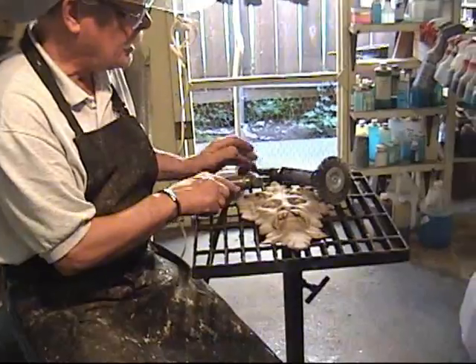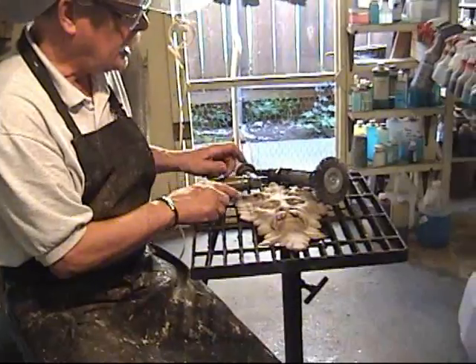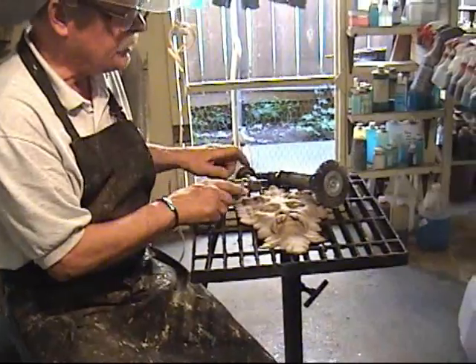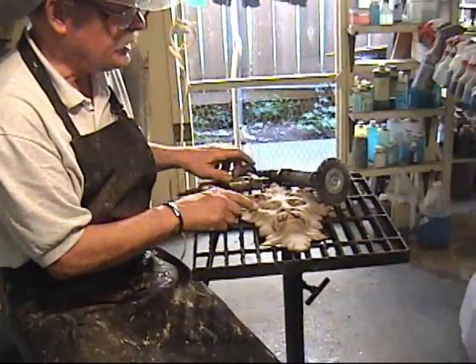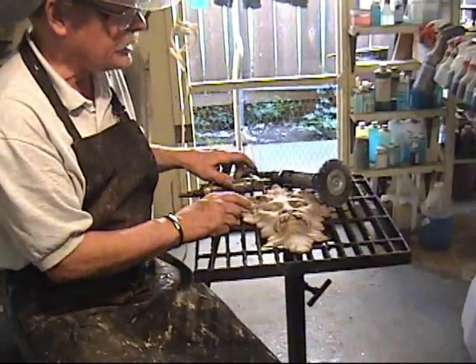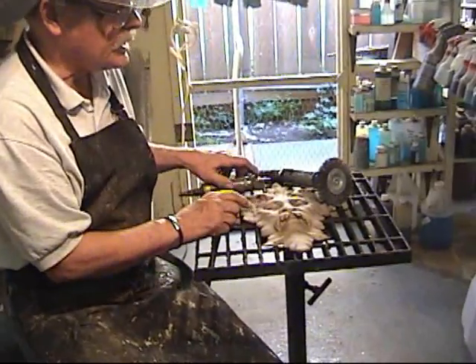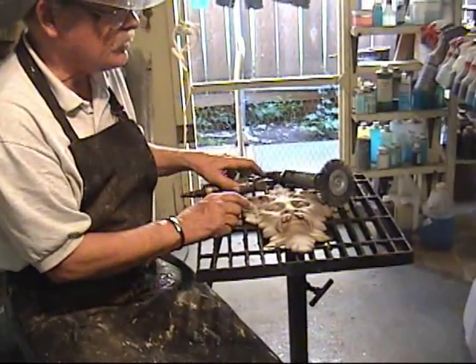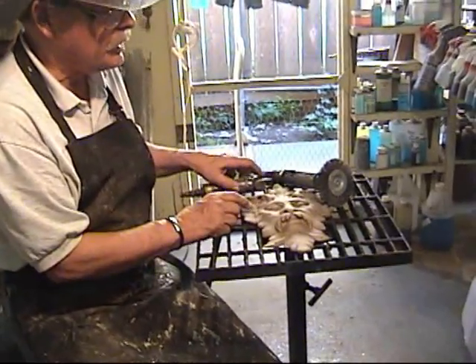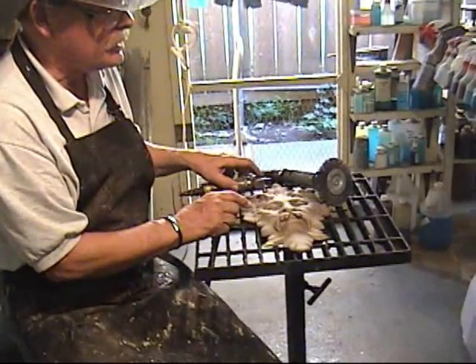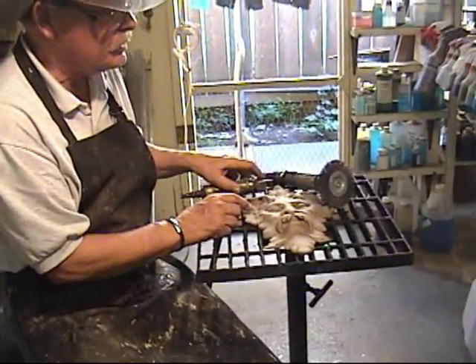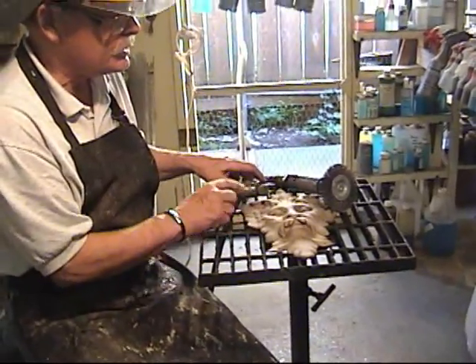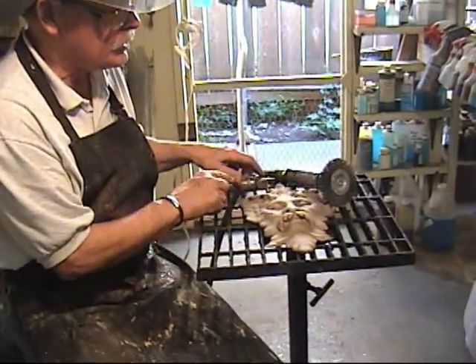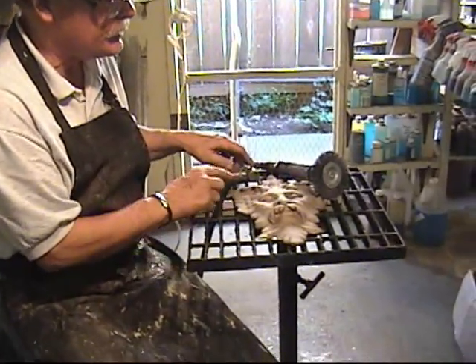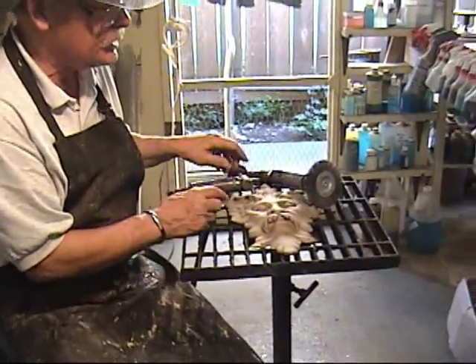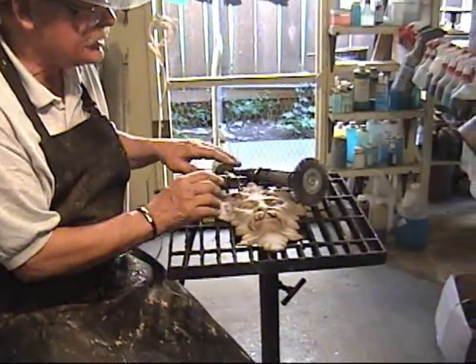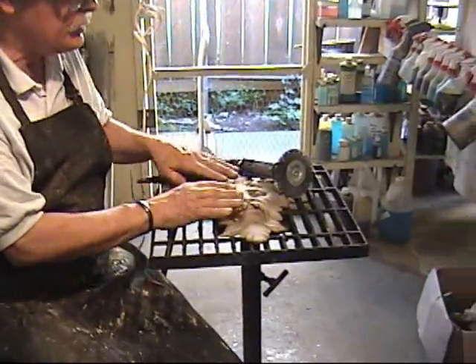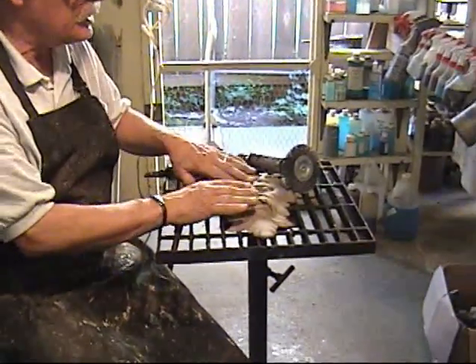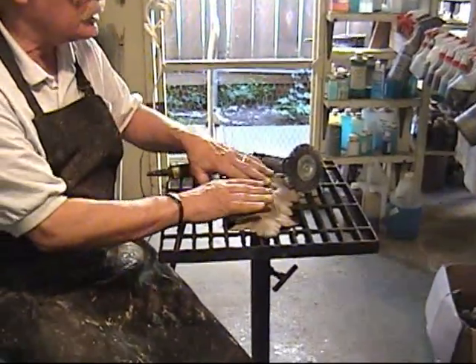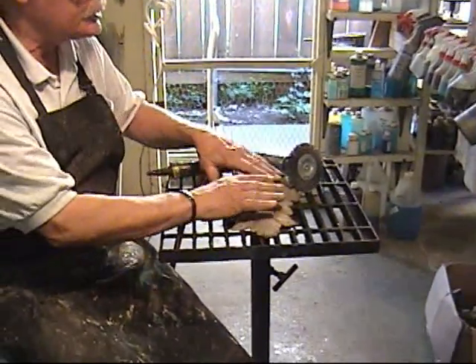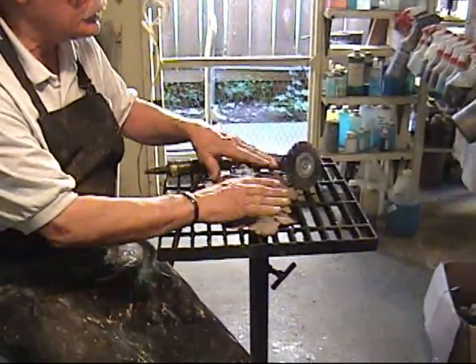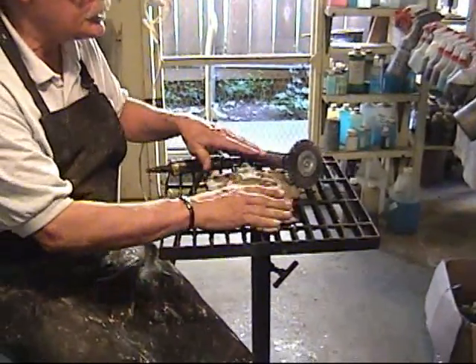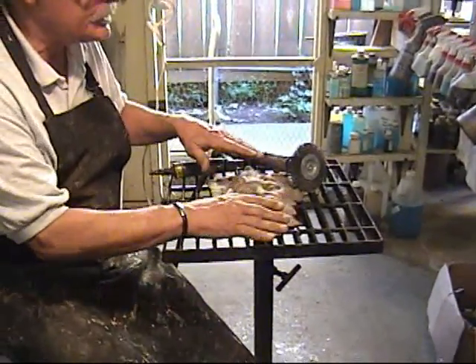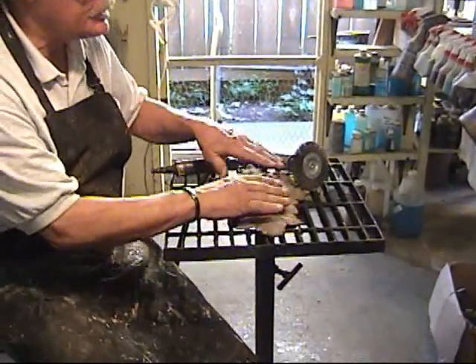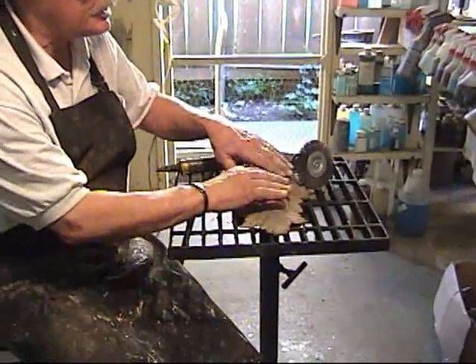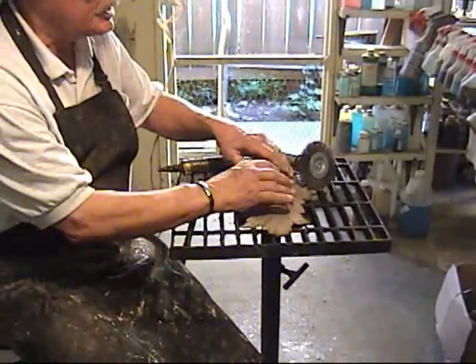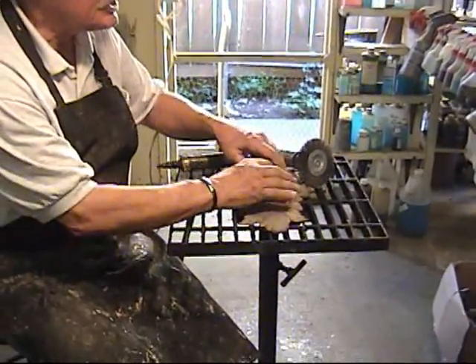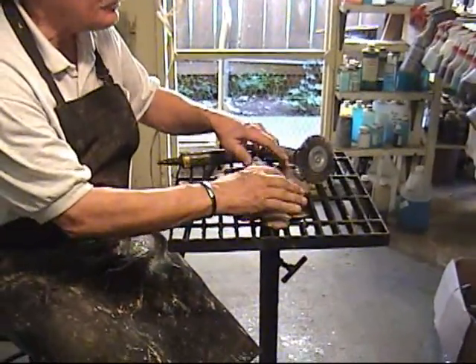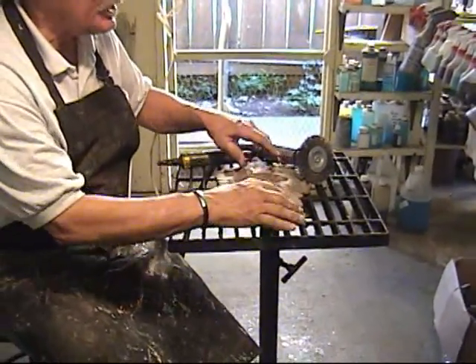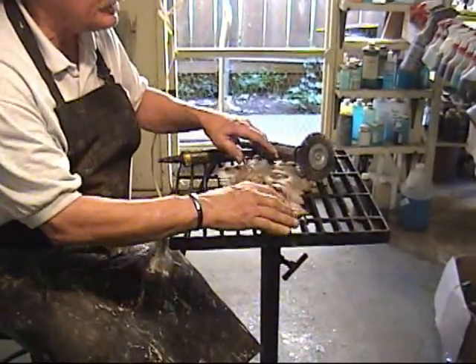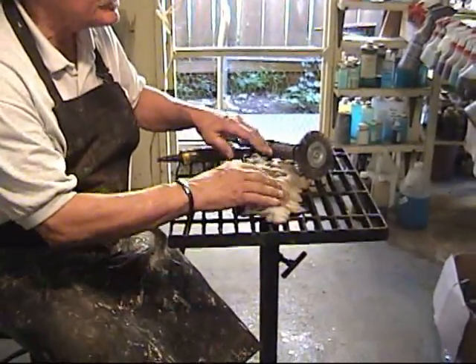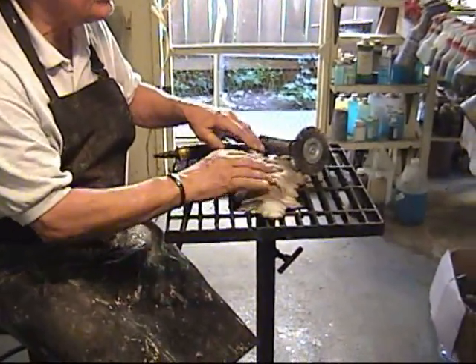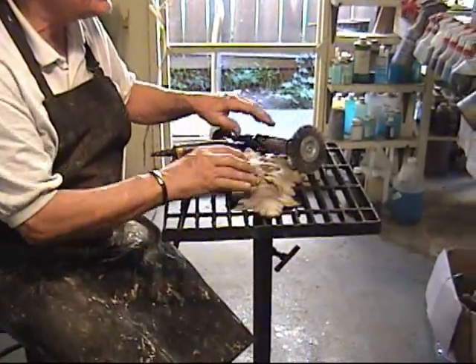And then next I'm going to use a surface conditioning wheel, which will just get the top areas of this piece.